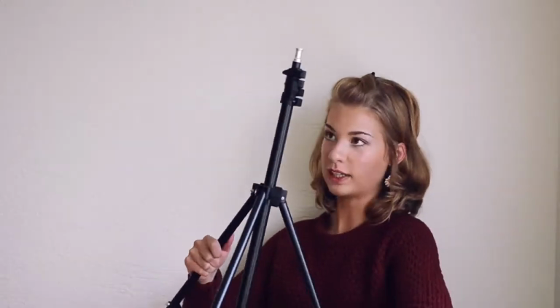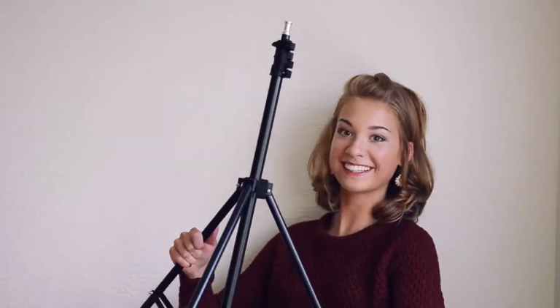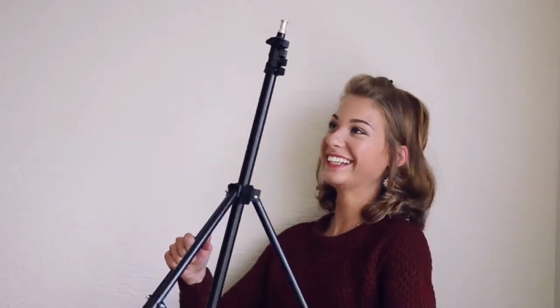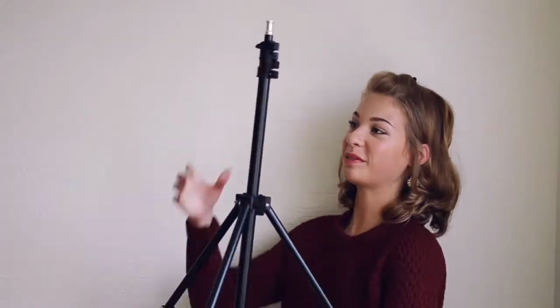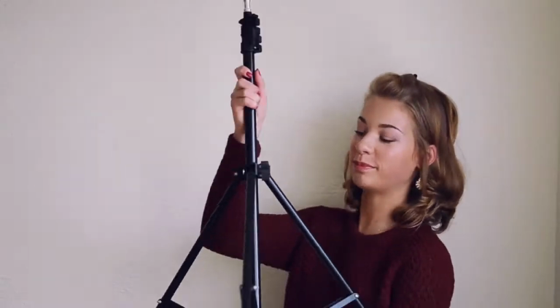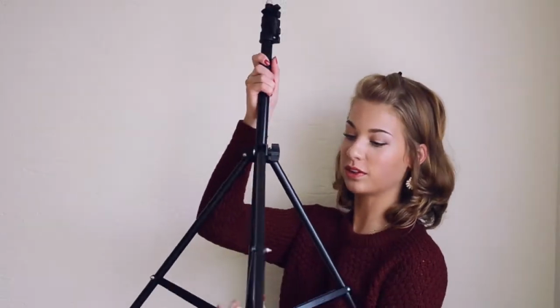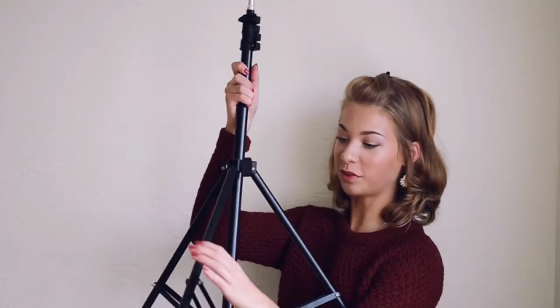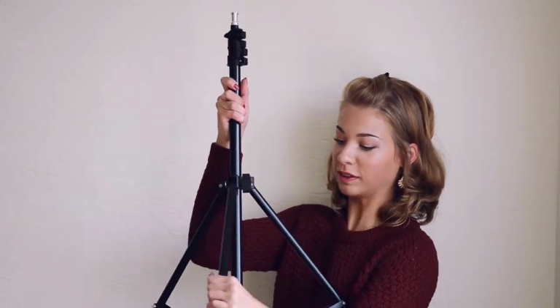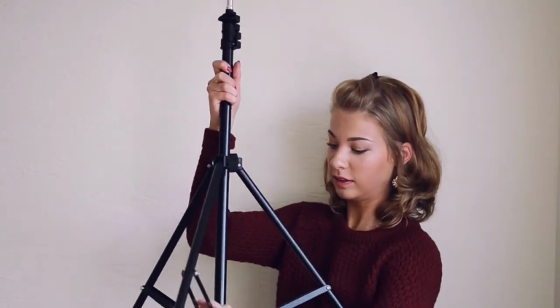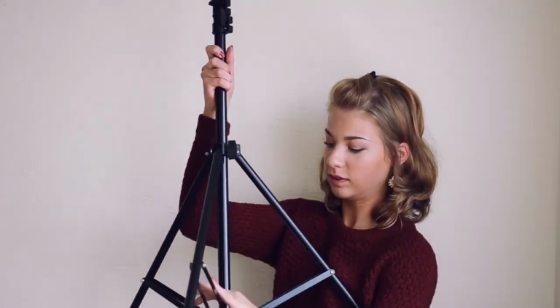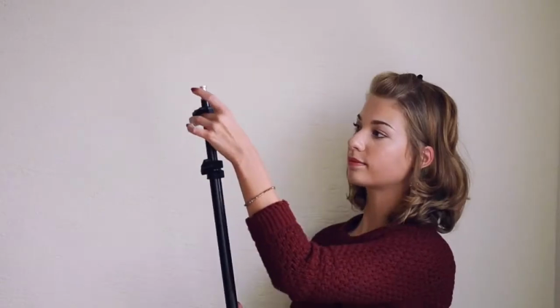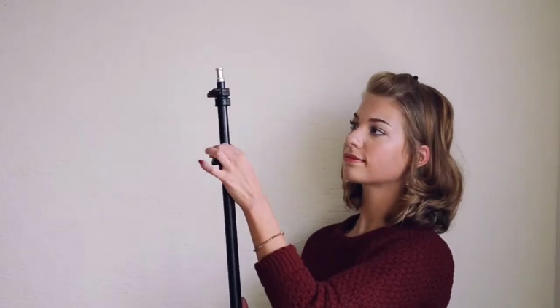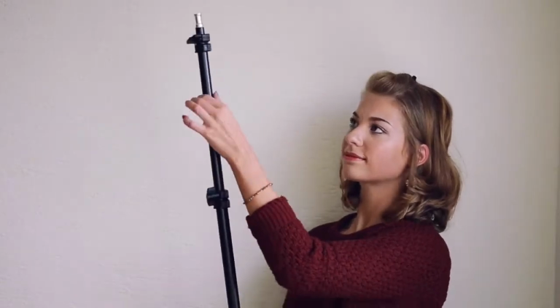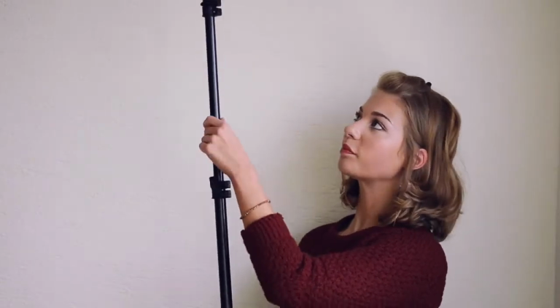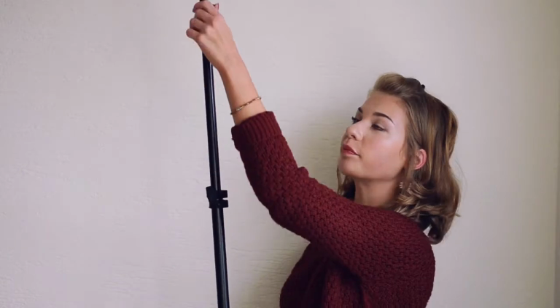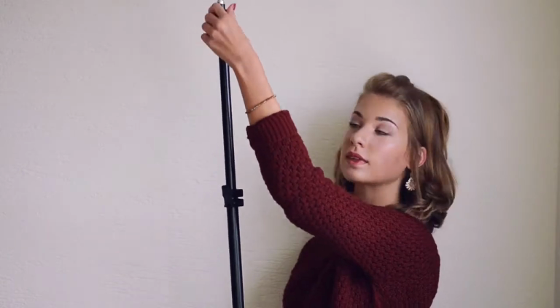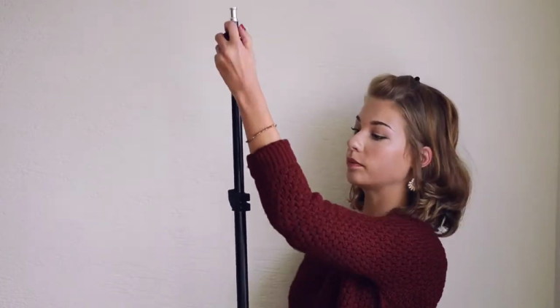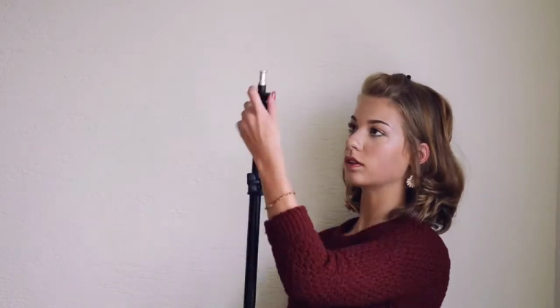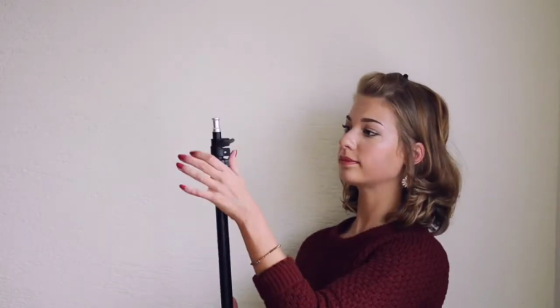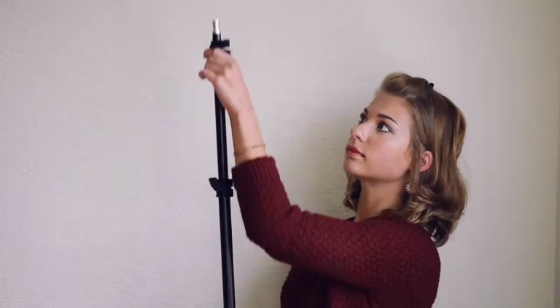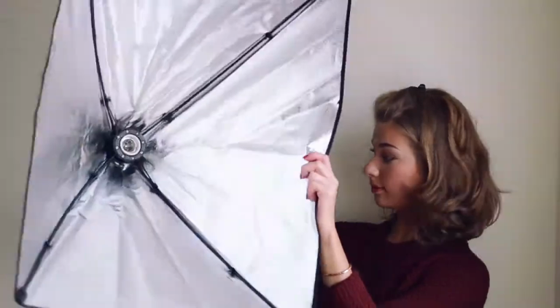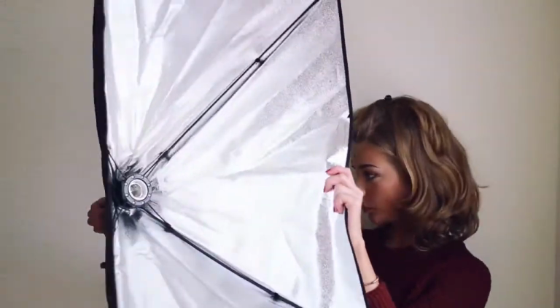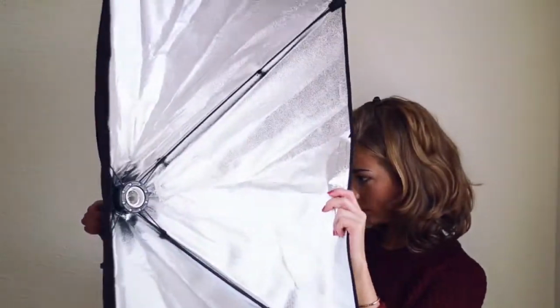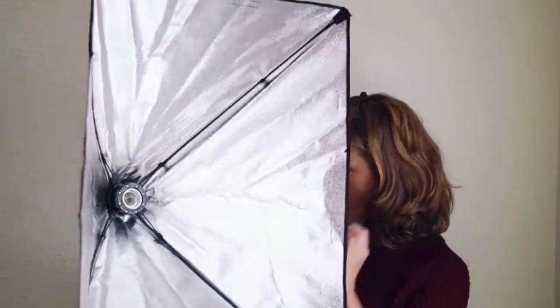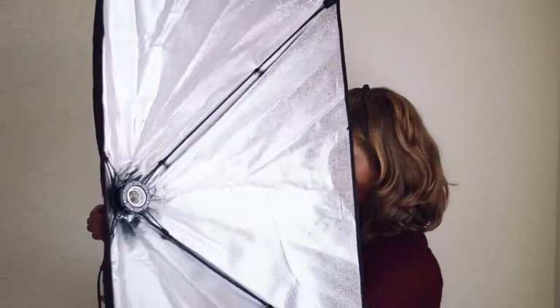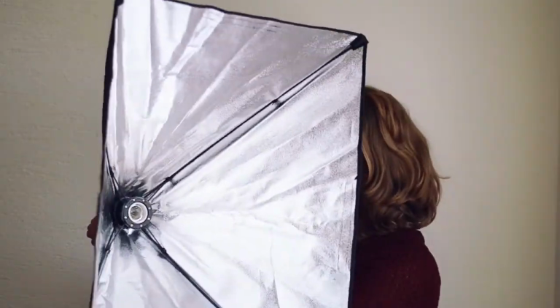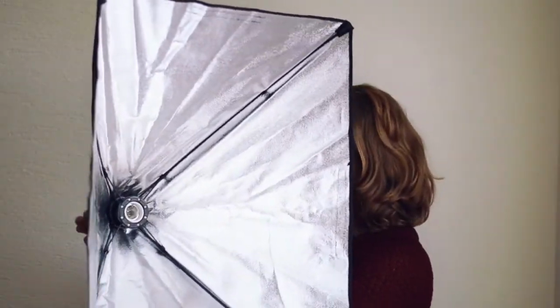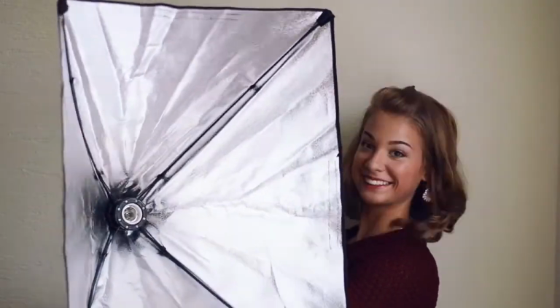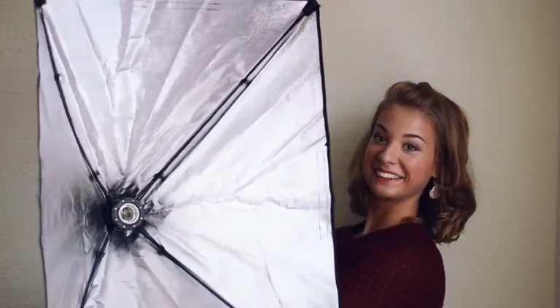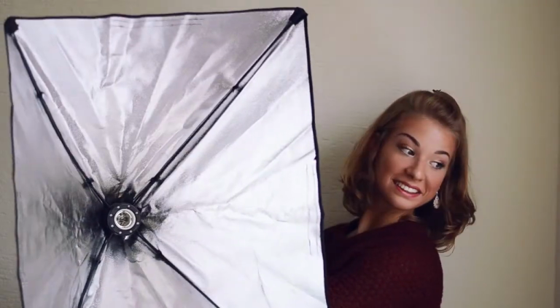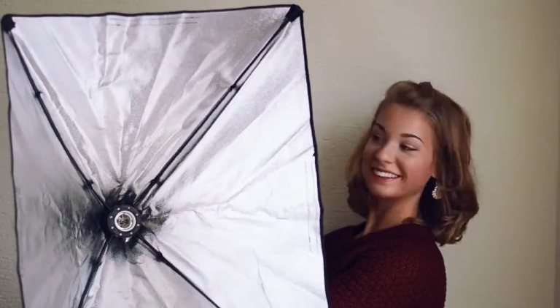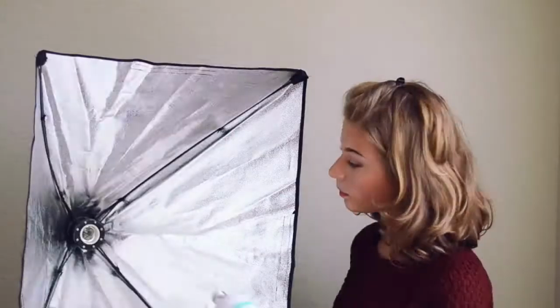Here you can see my studio light, and because installing it is such a struggle, I normally end up not using it.